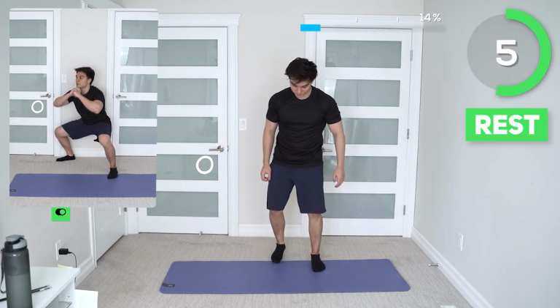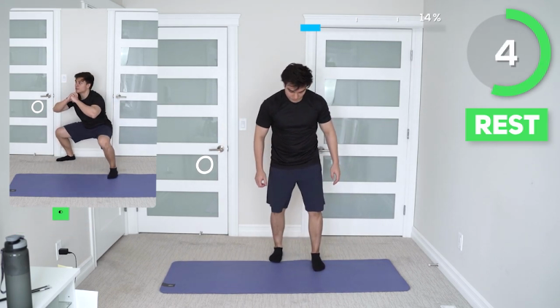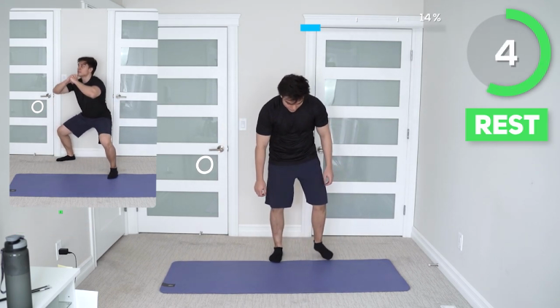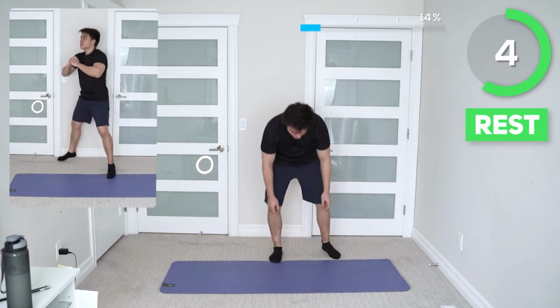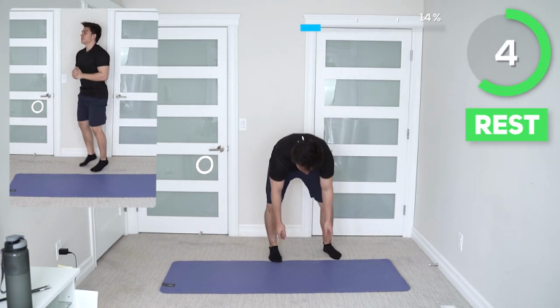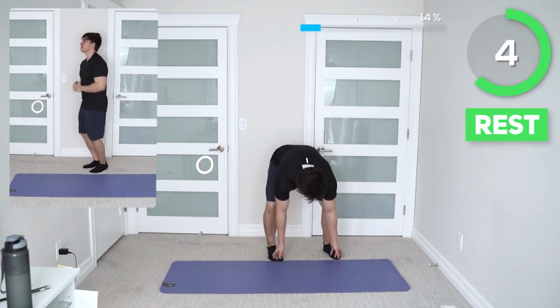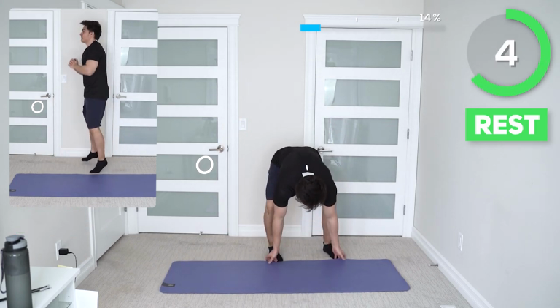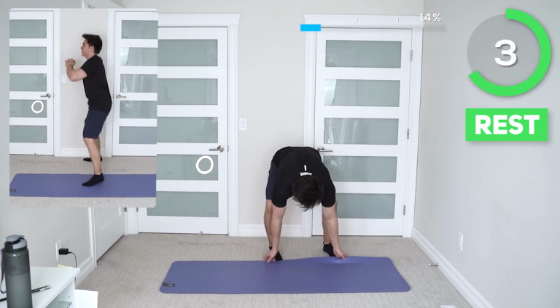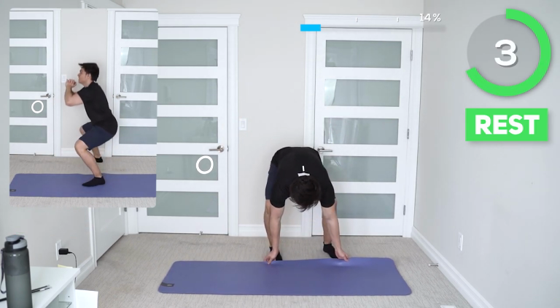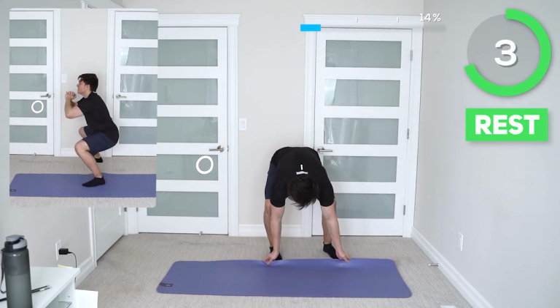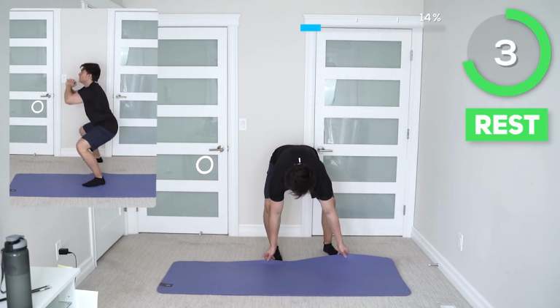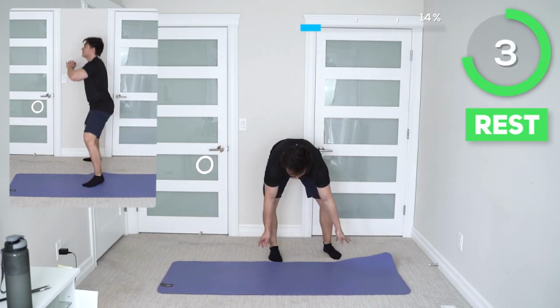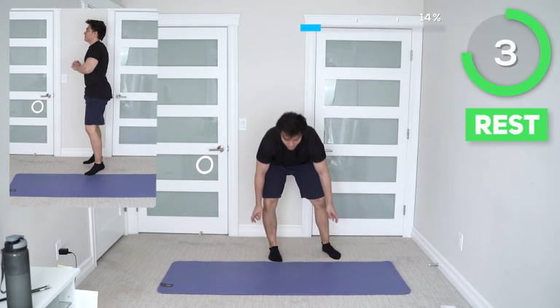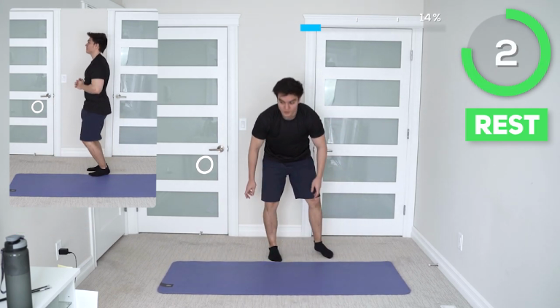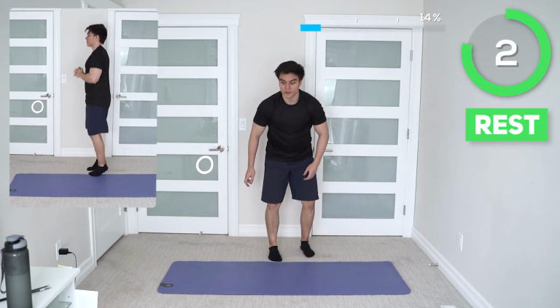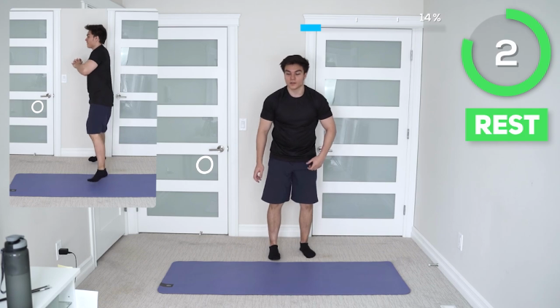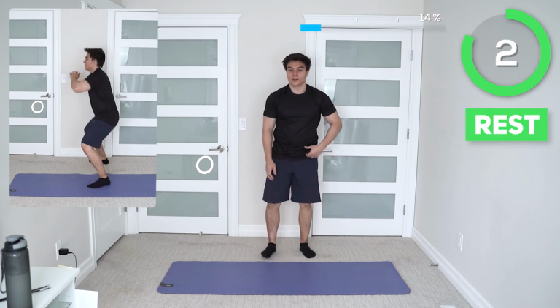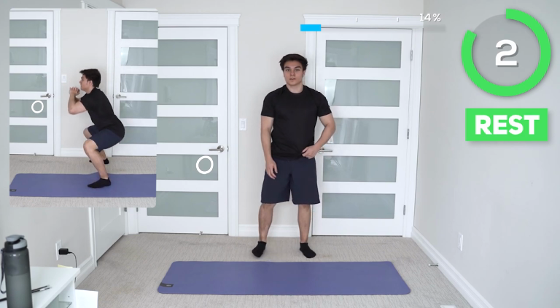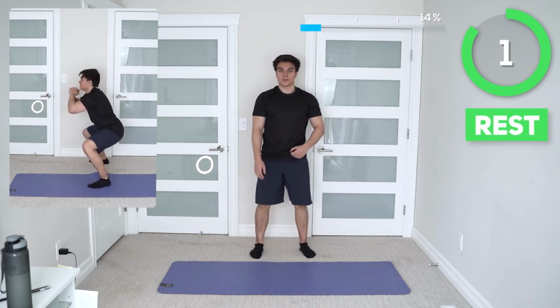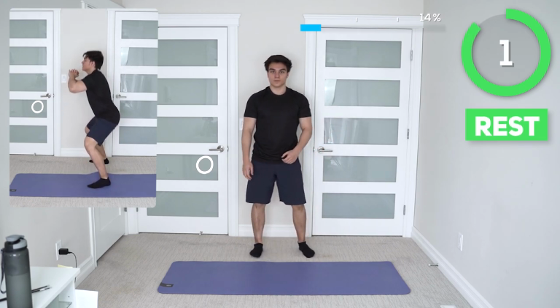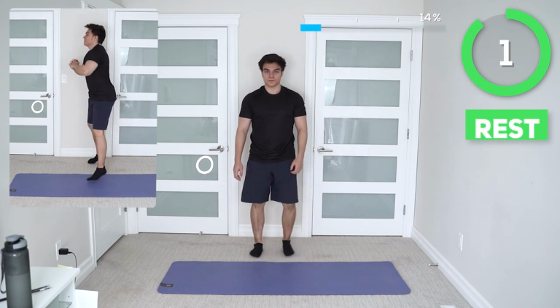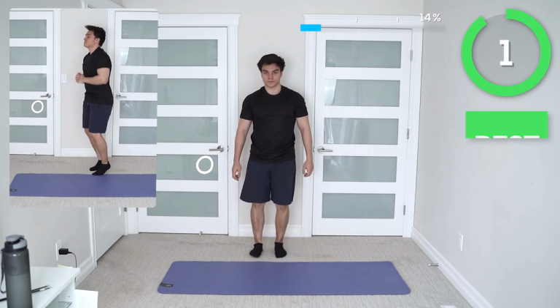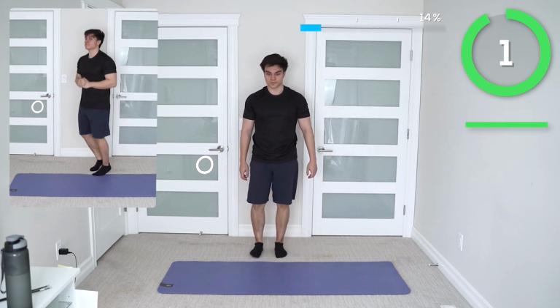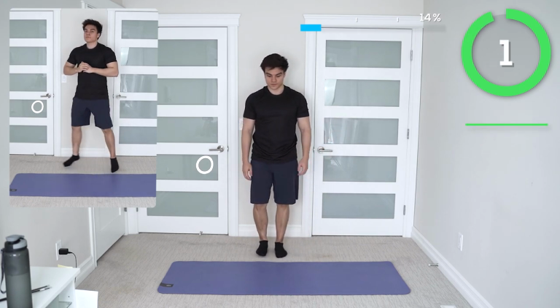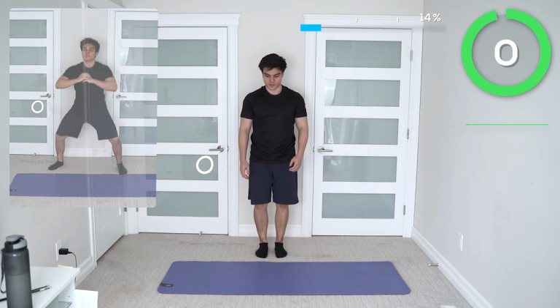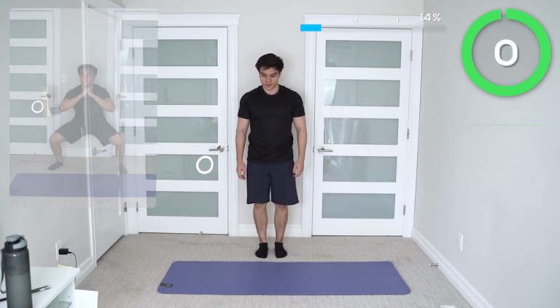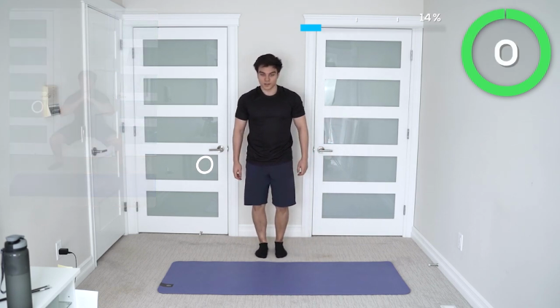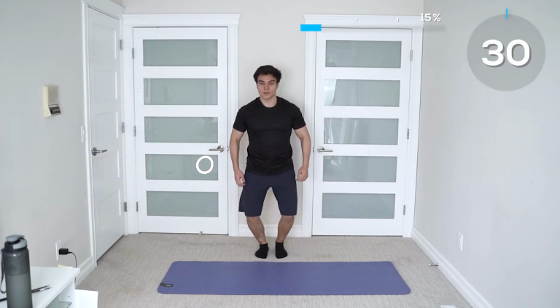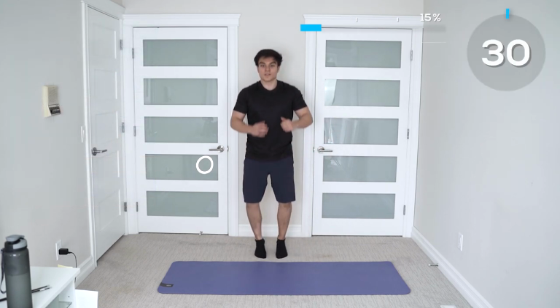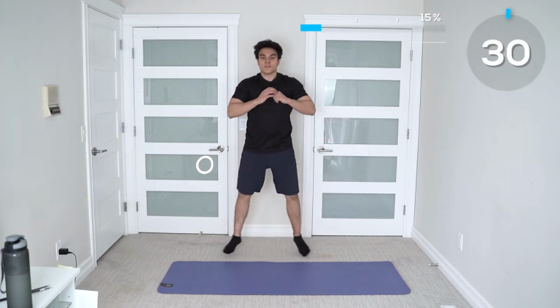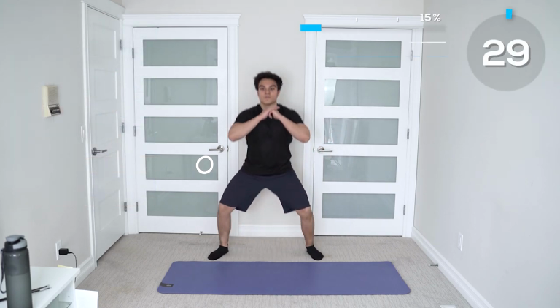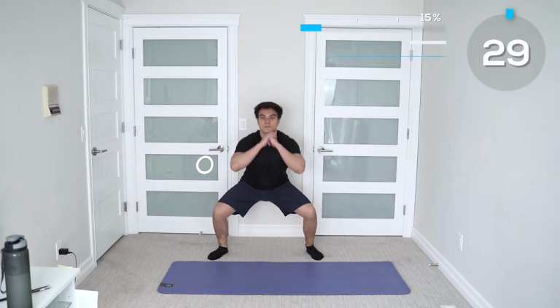Next up we got in and out squats. To lower the impact, take away the jump and take it a little bit slower.